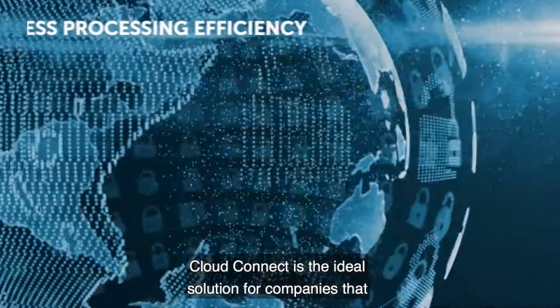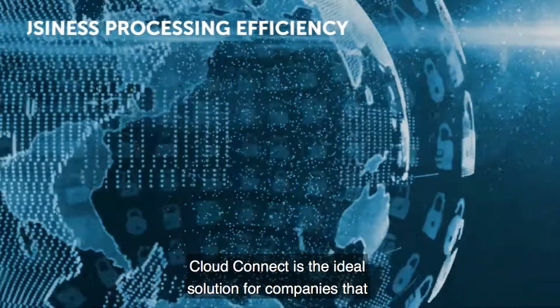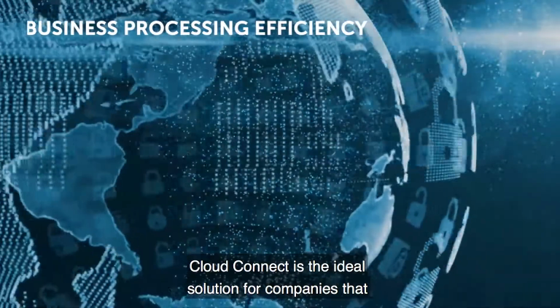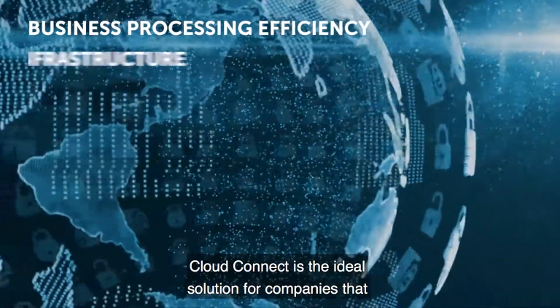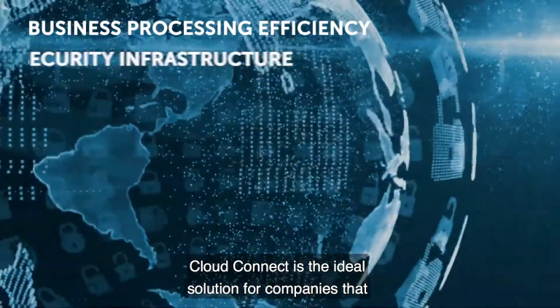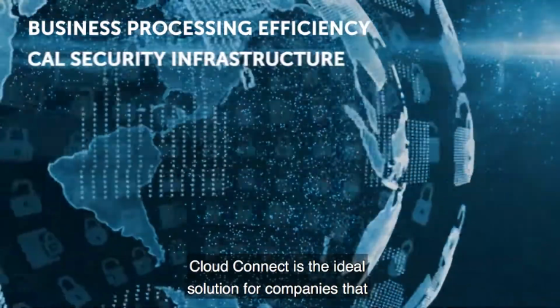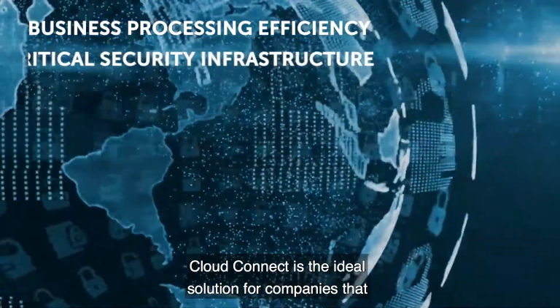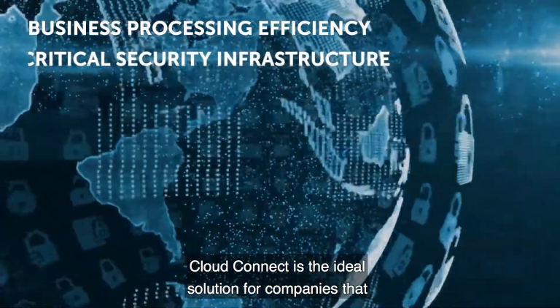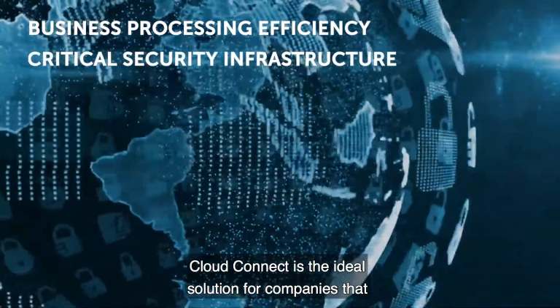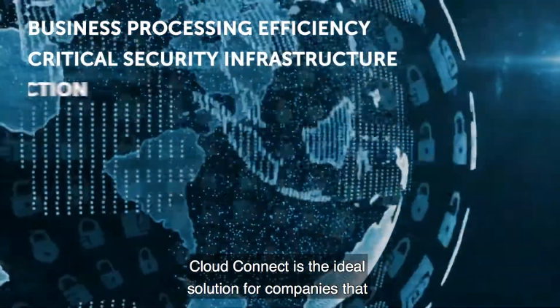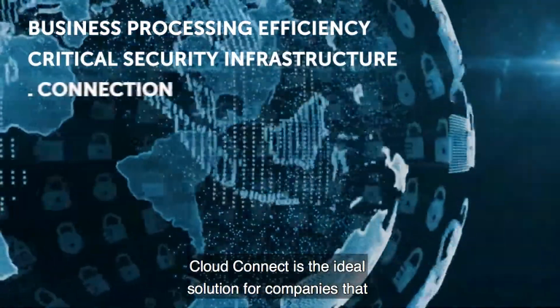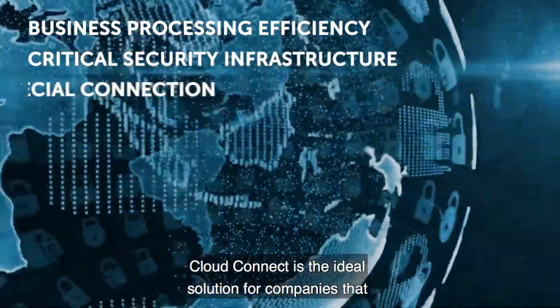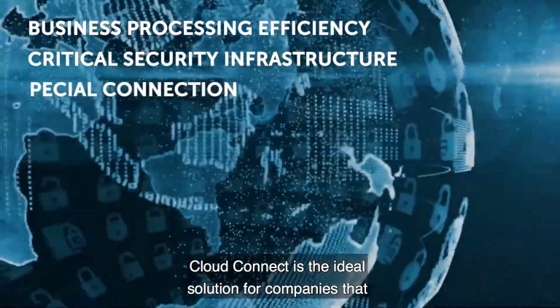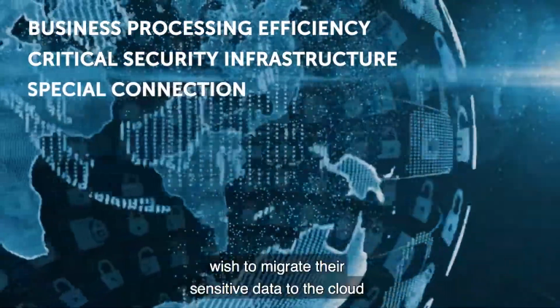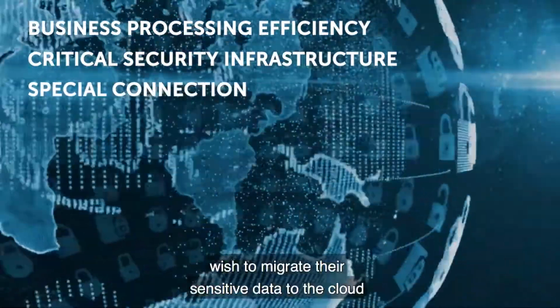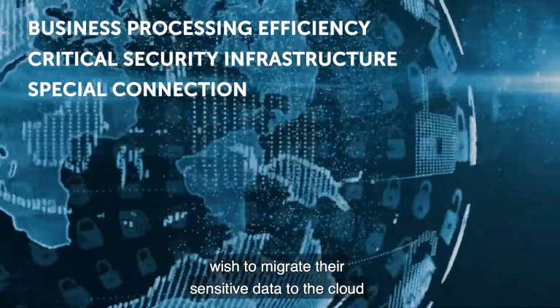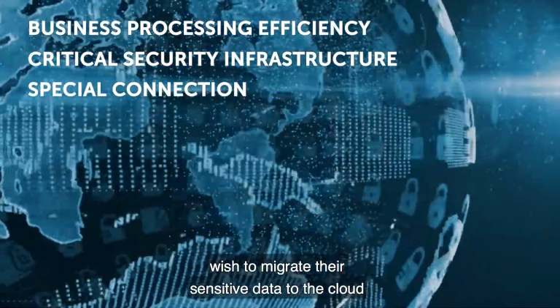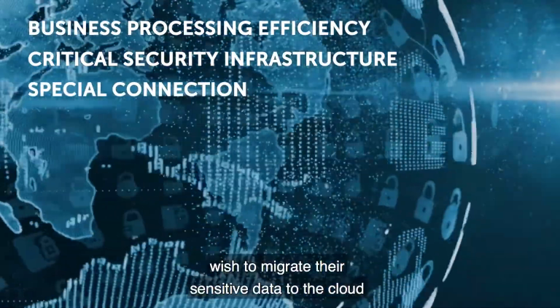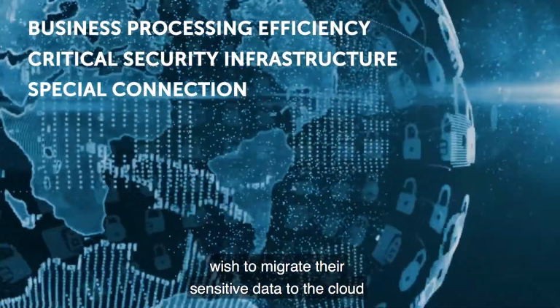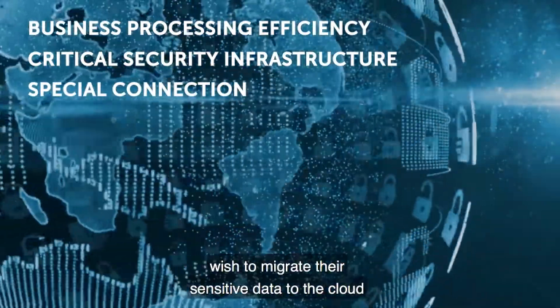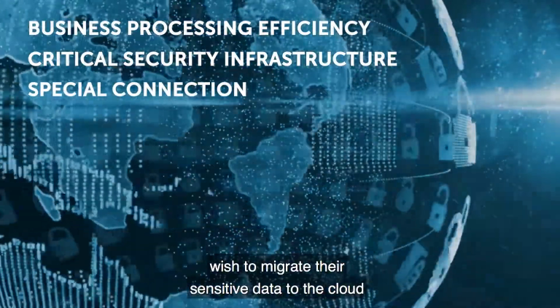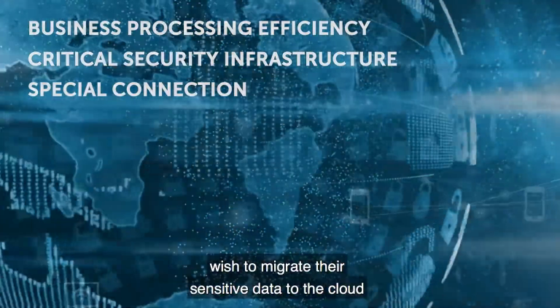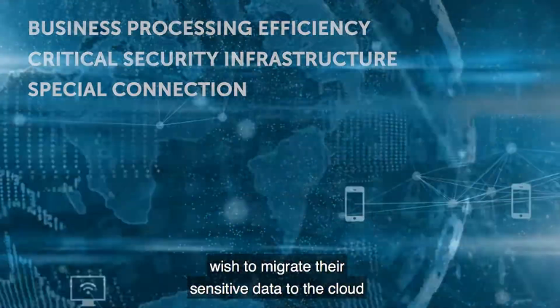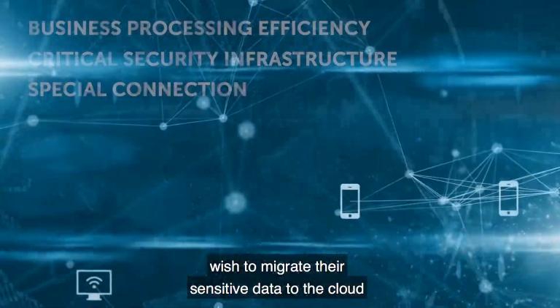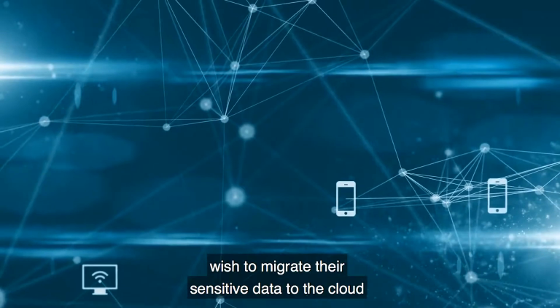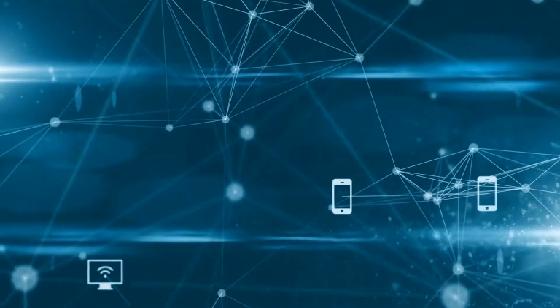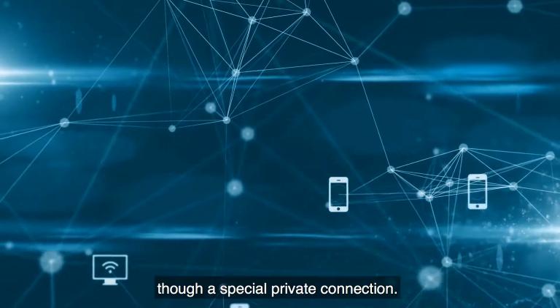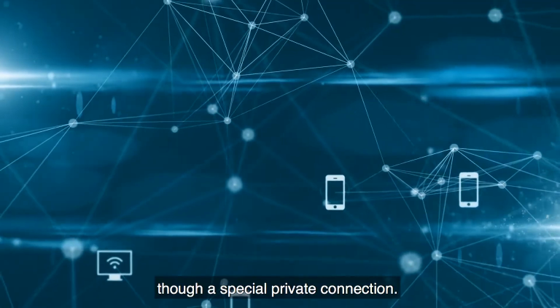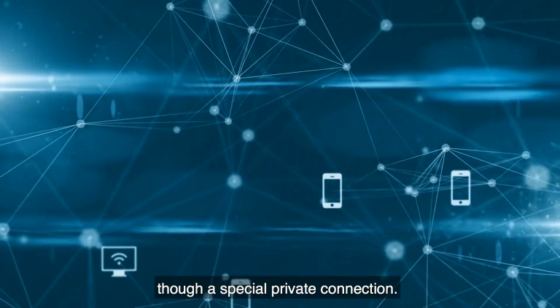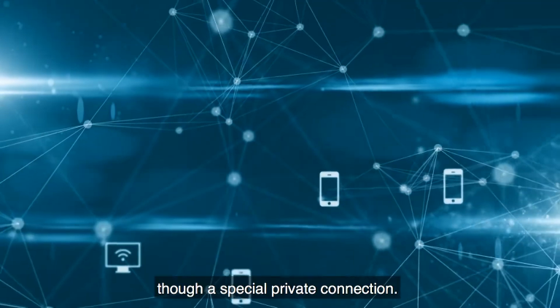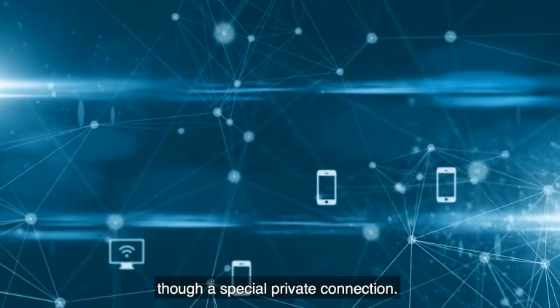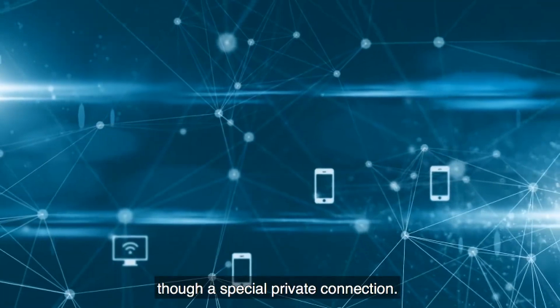Cloud Connect is the ideal solution for companies that wish to migrate their sensitive data to the cloud through a special private connection.